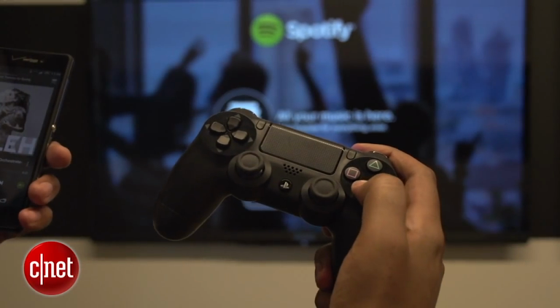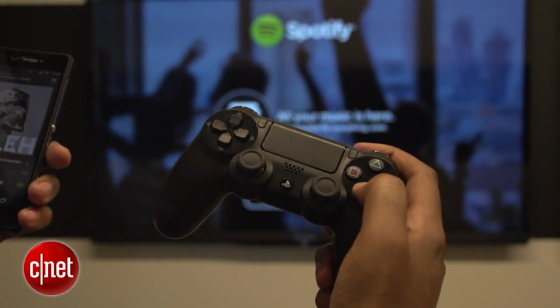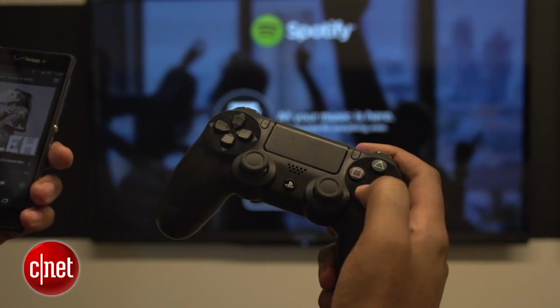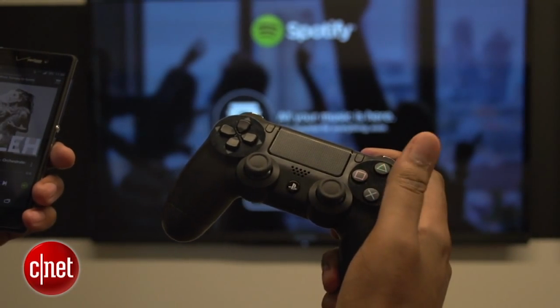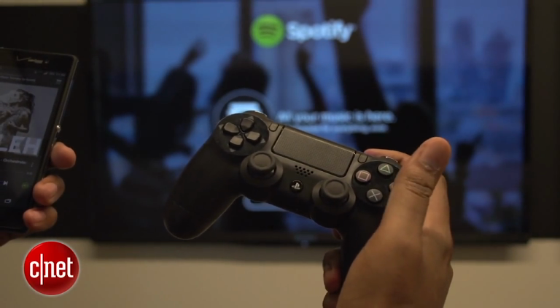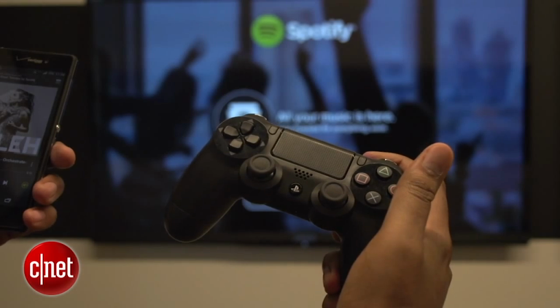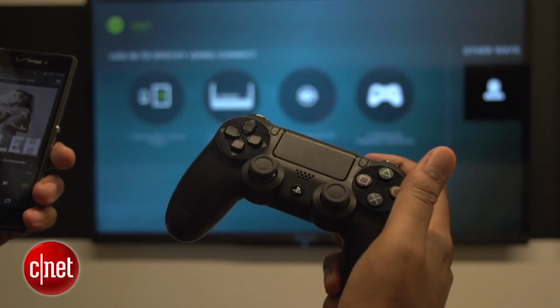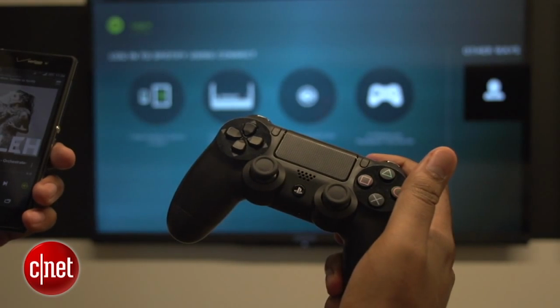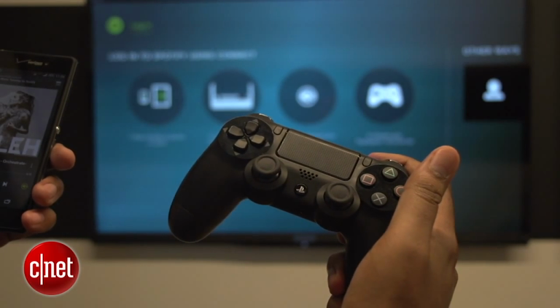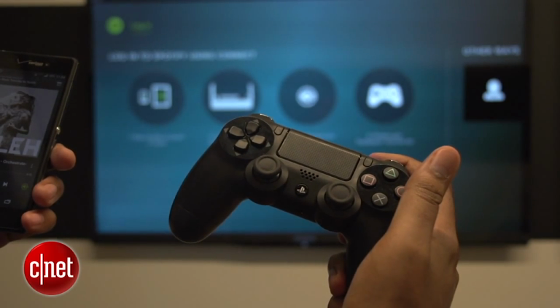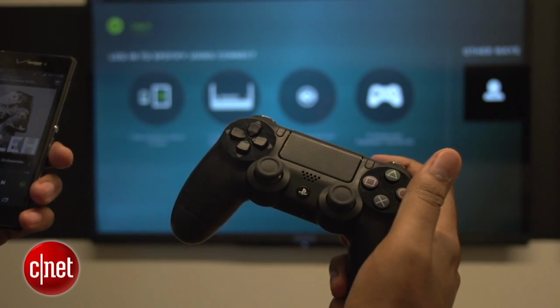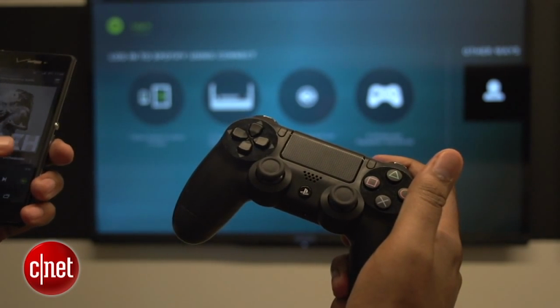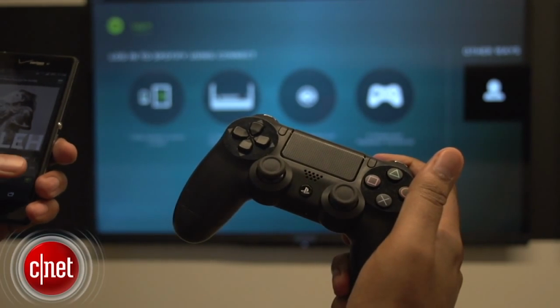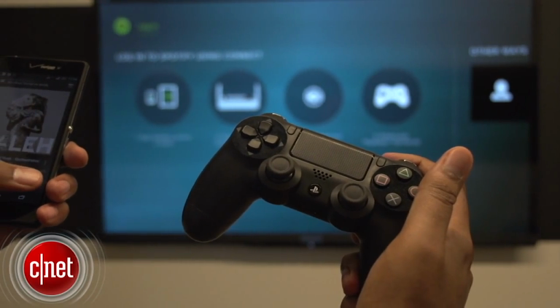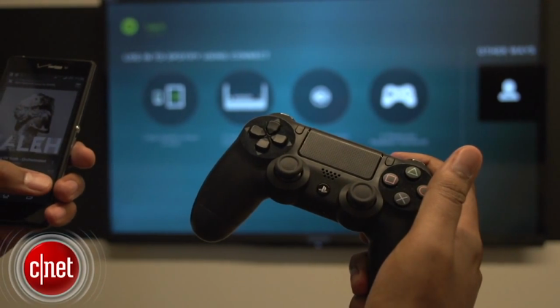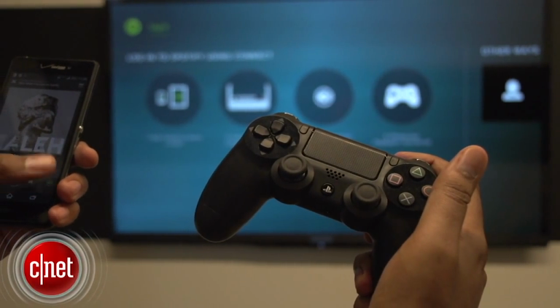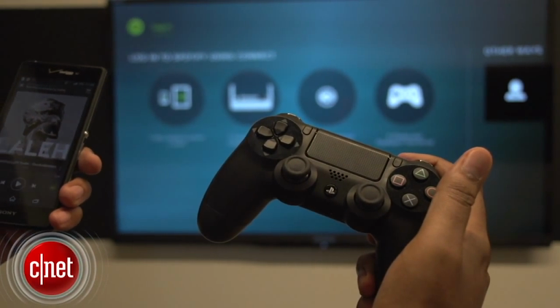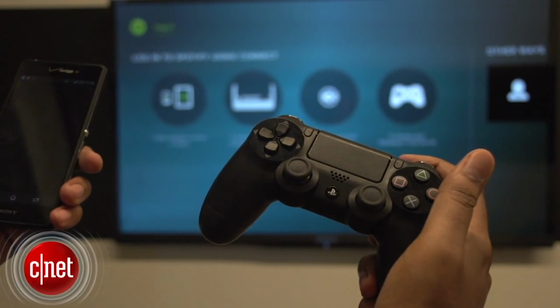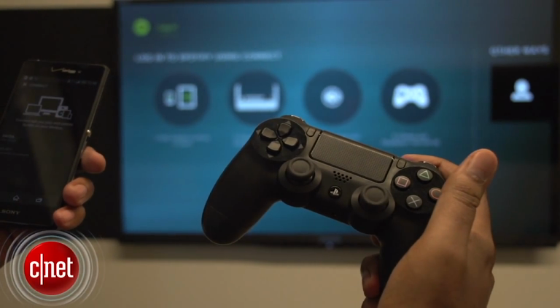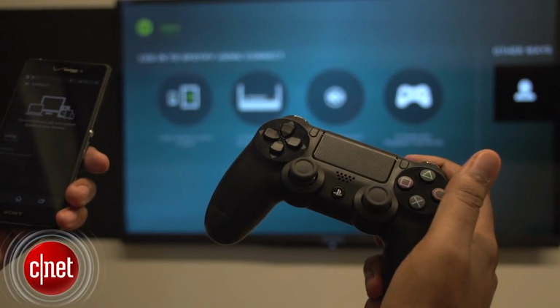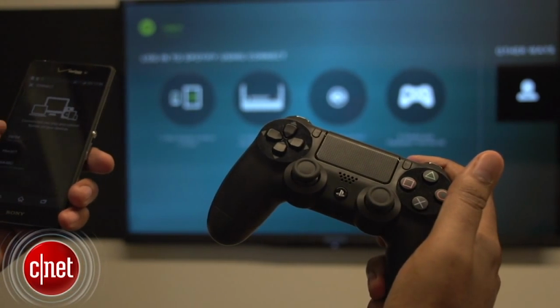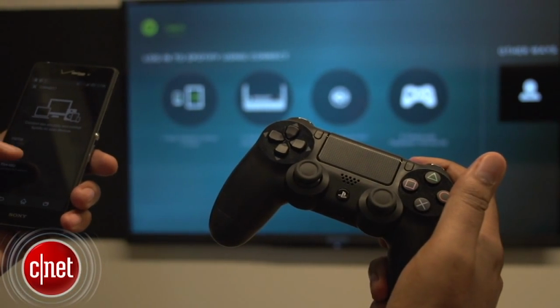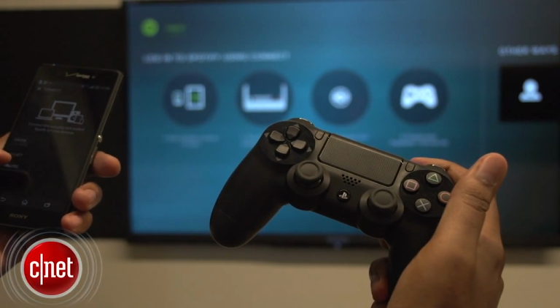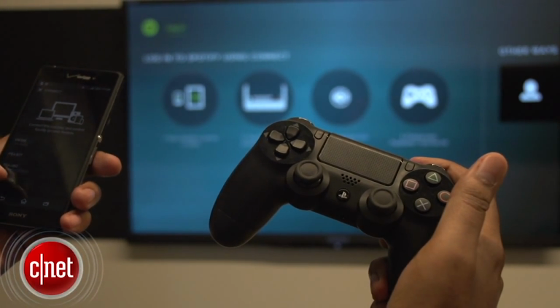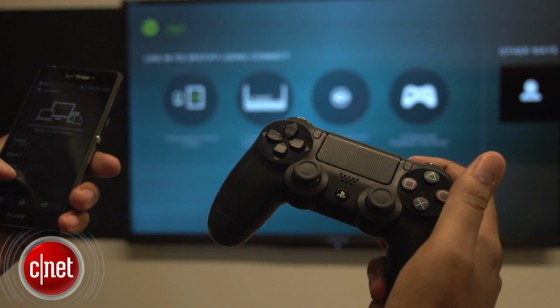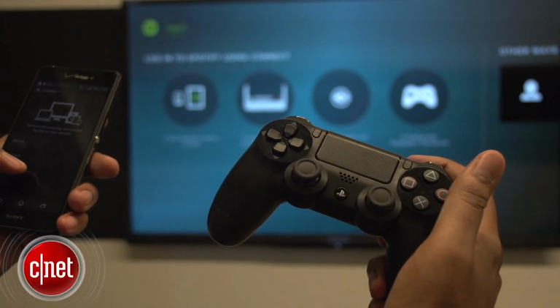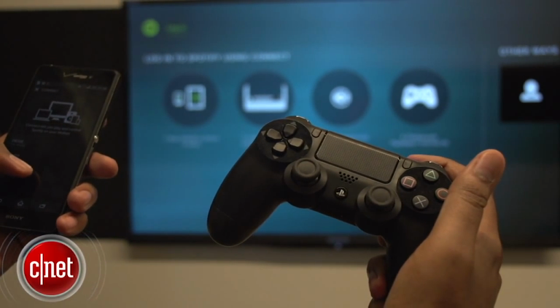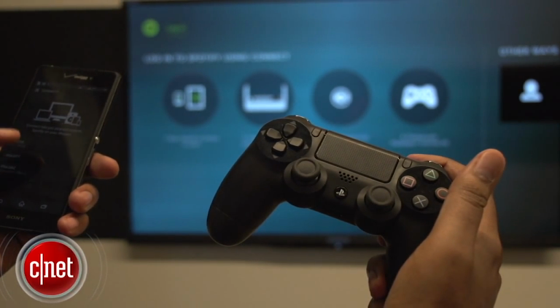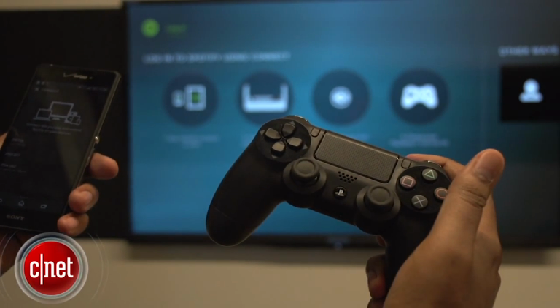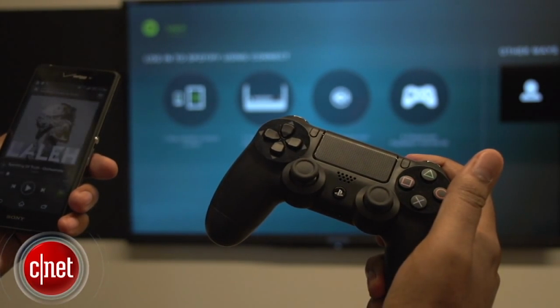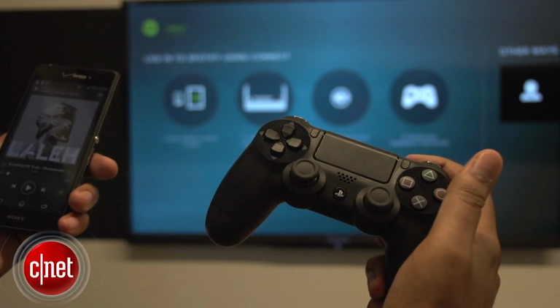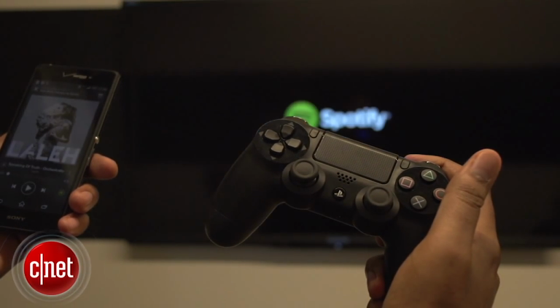And that's Spotify on PlayStation Music. I'm Nate. Be sure to read more of our coverage on CNET. Thanks for watching.